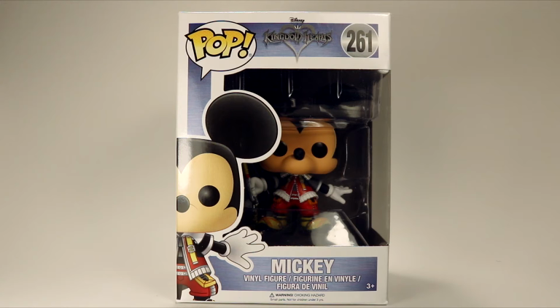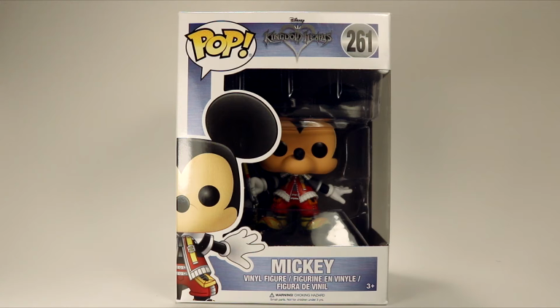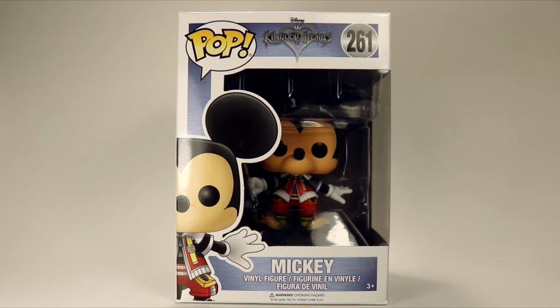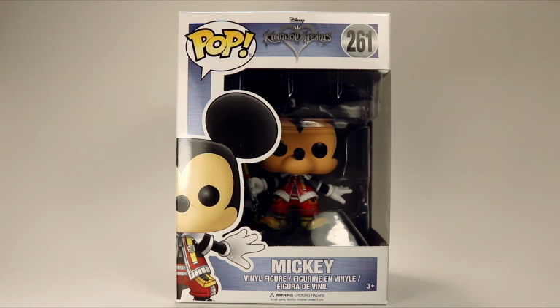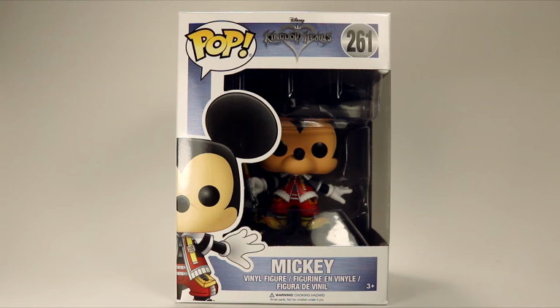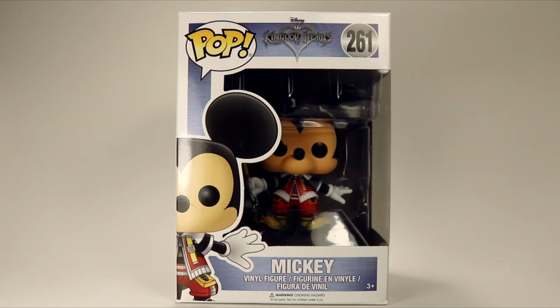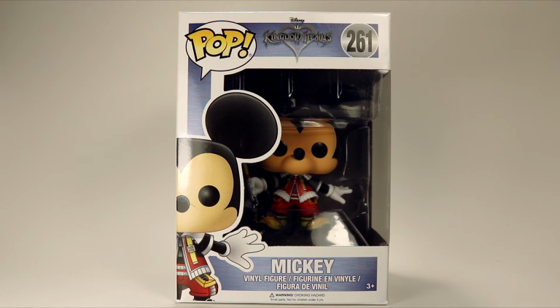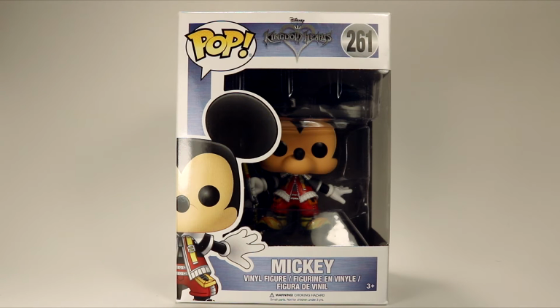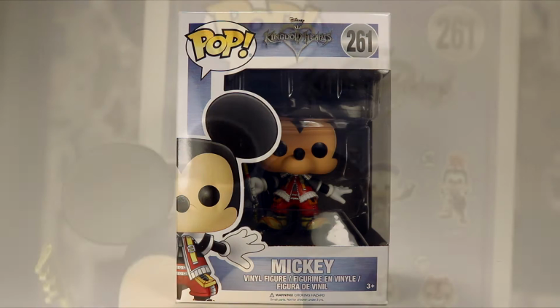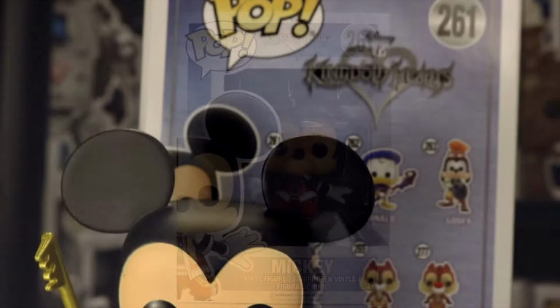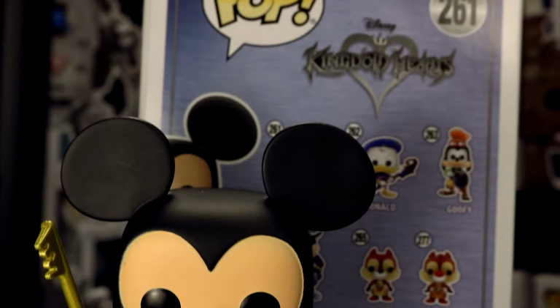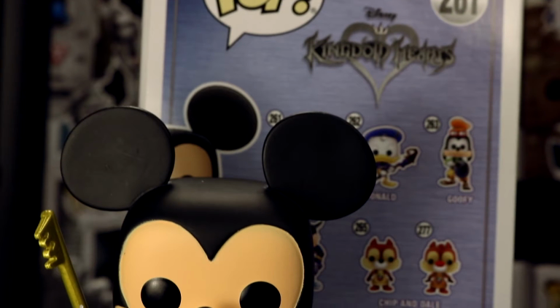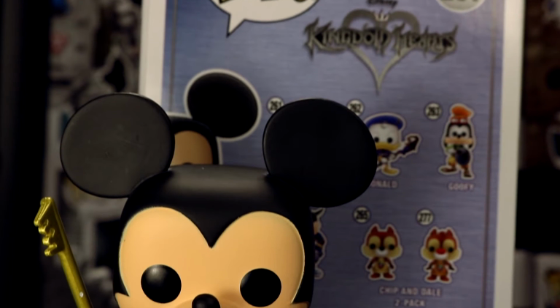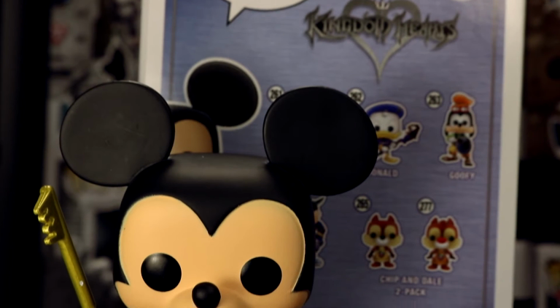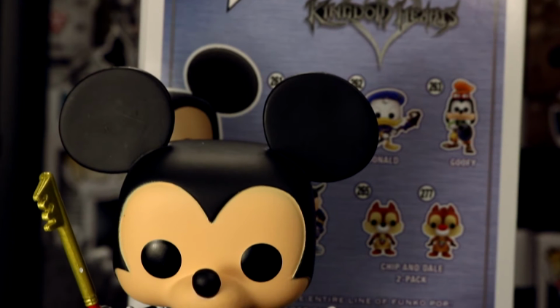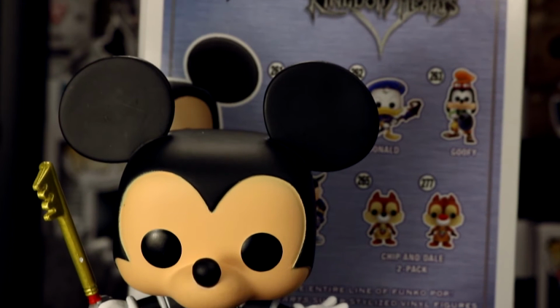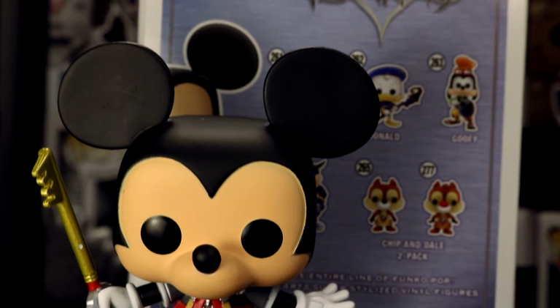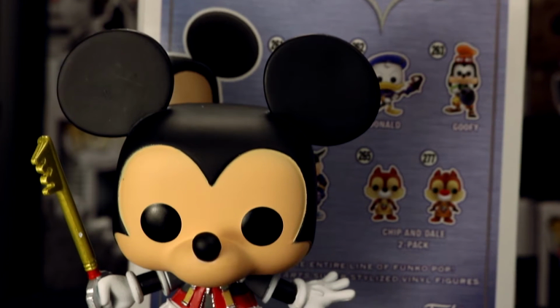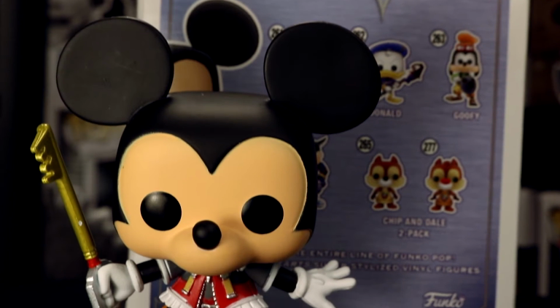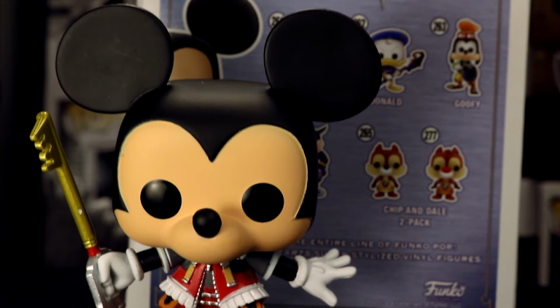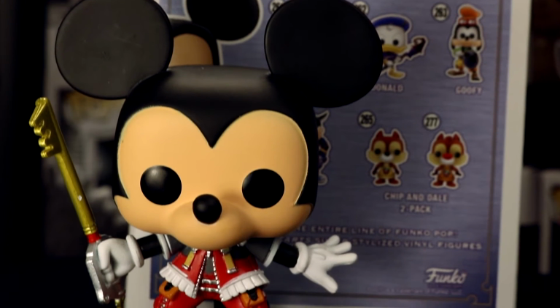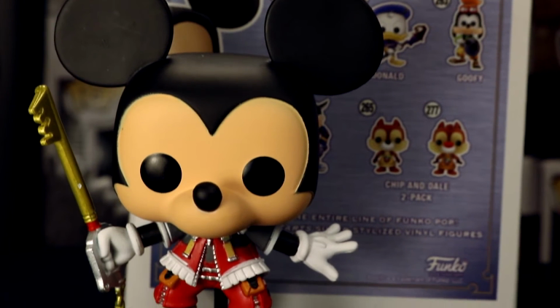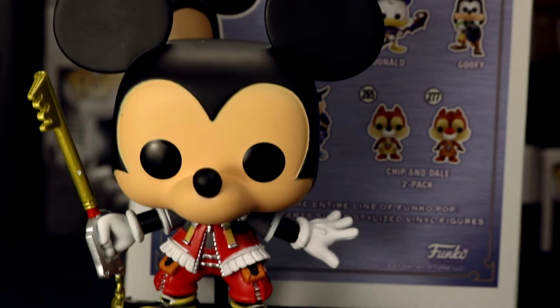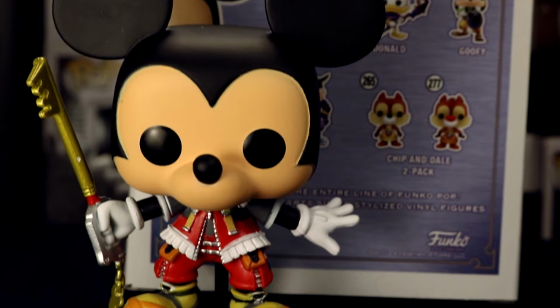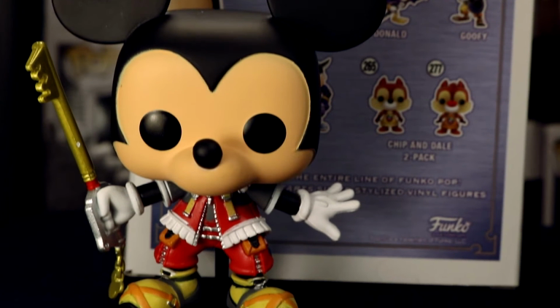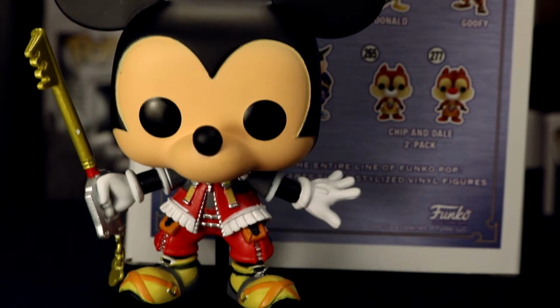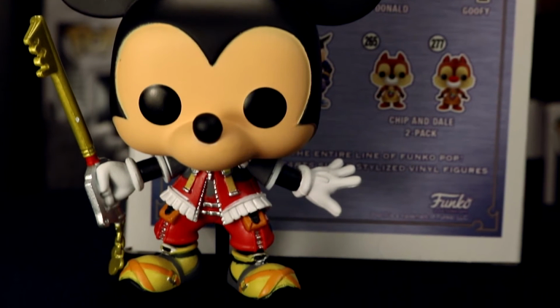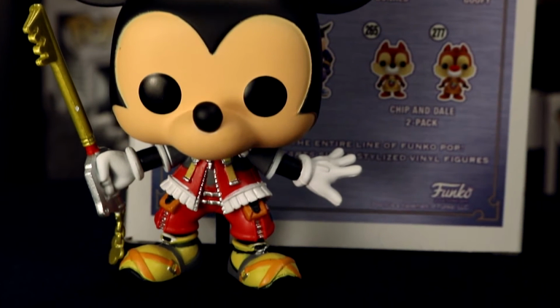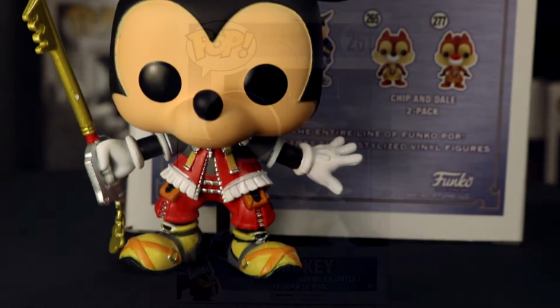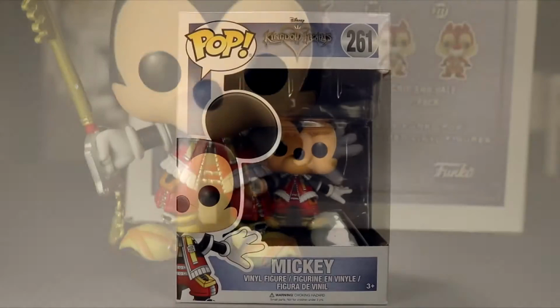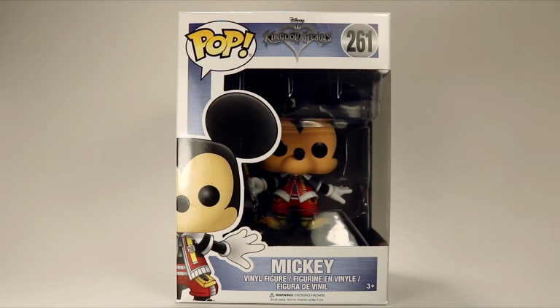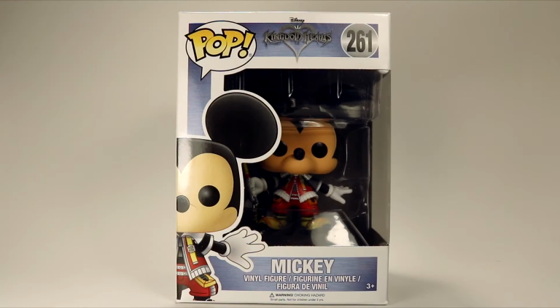Hey, what's up guys? I'm Sonya. And I'm Justin. We're the Funko Fiends, and today we're taking a look at the Mickey Mouse Funko Pop from the Kingdom Hearts line.